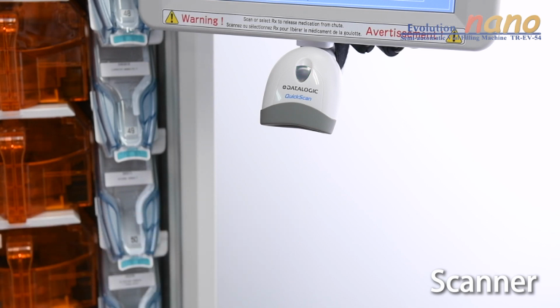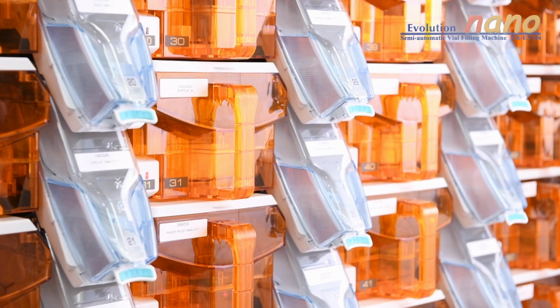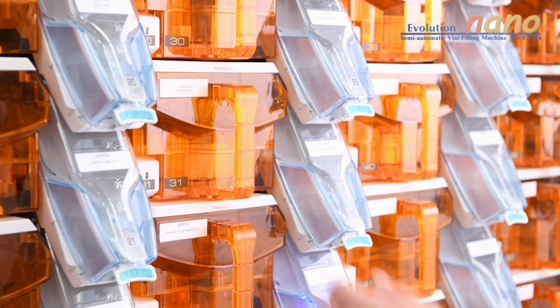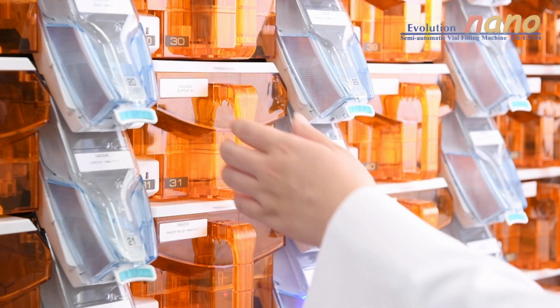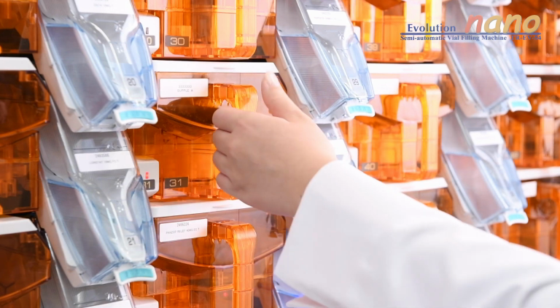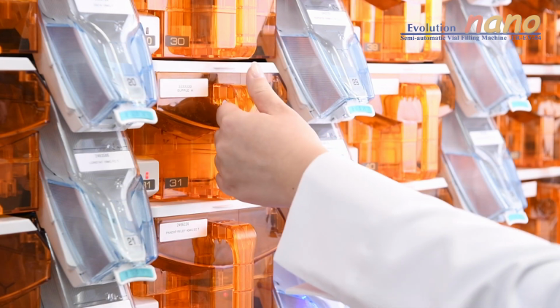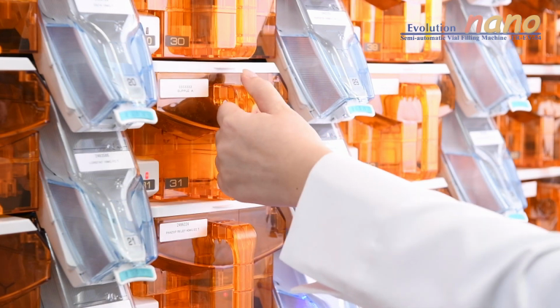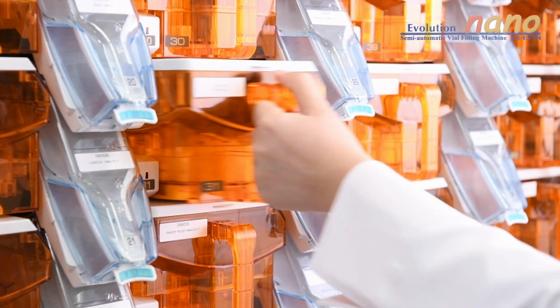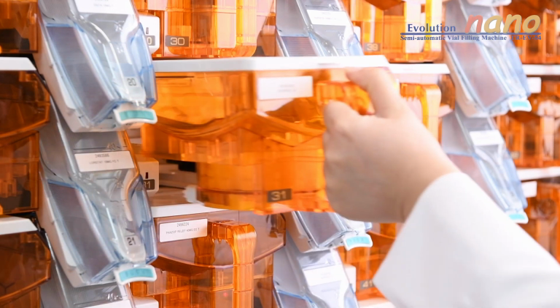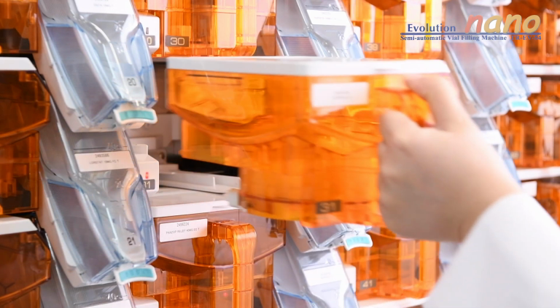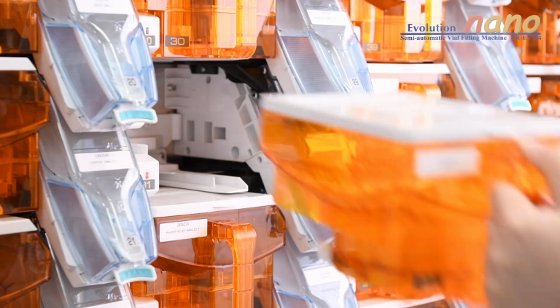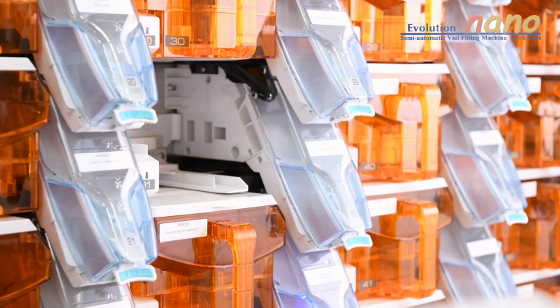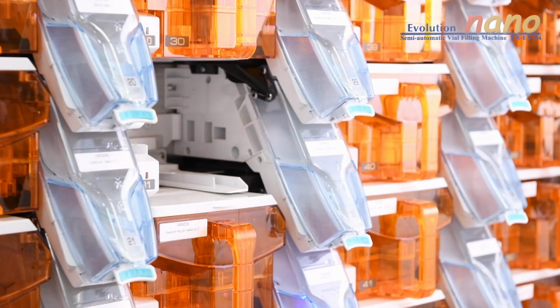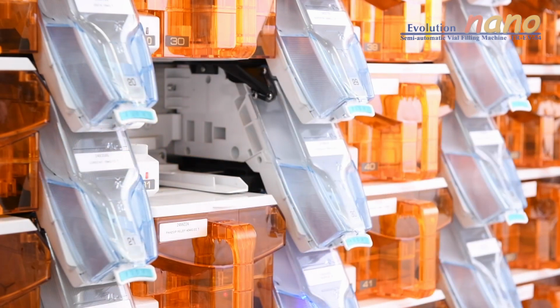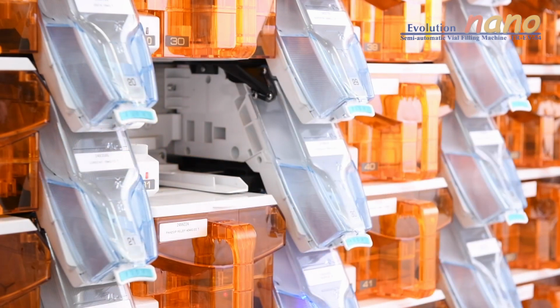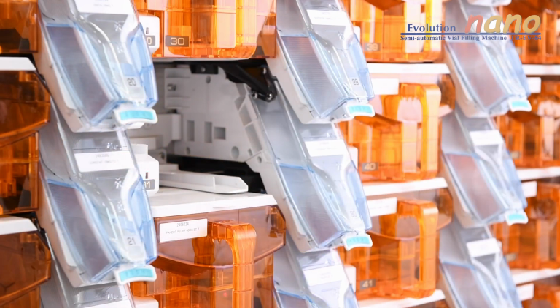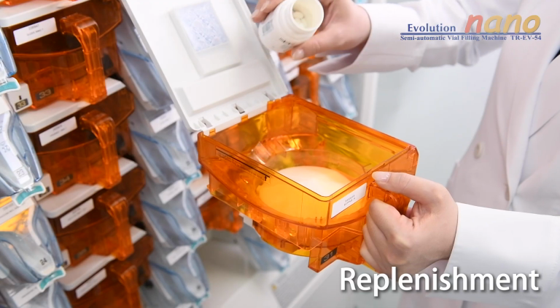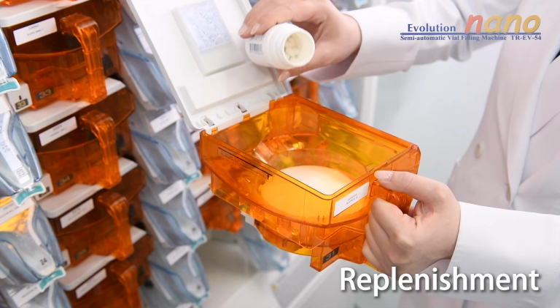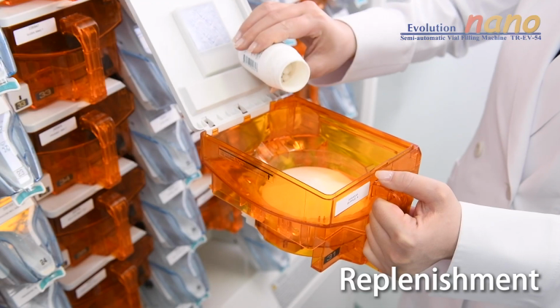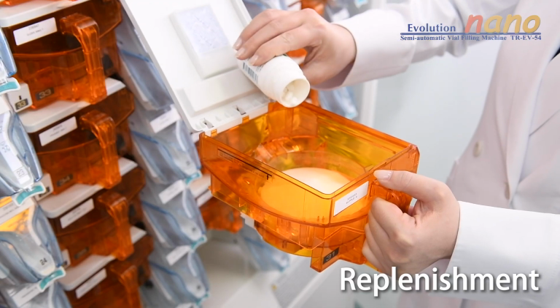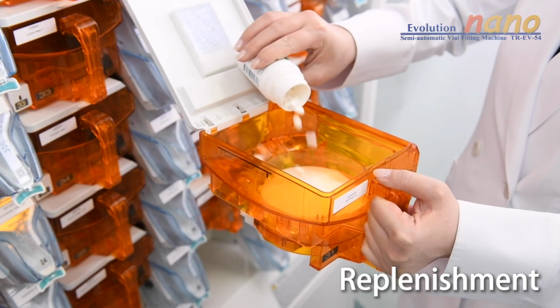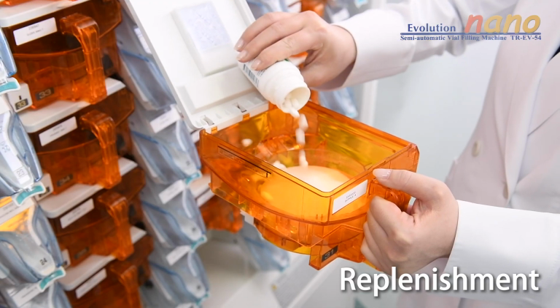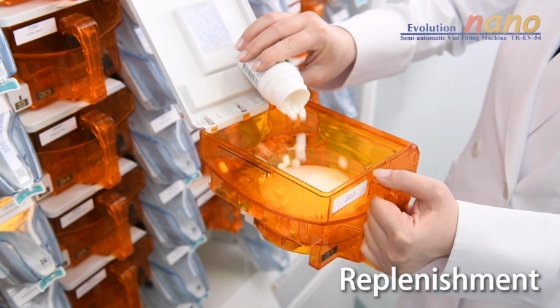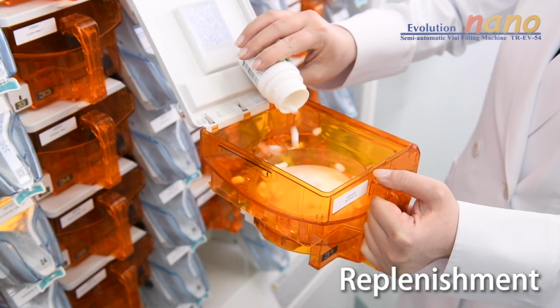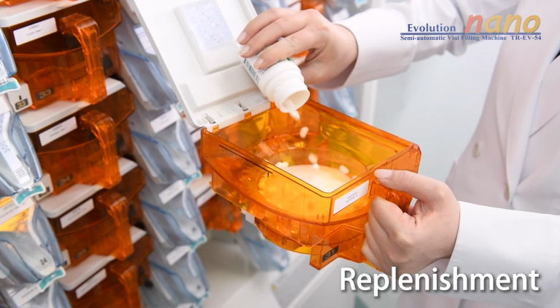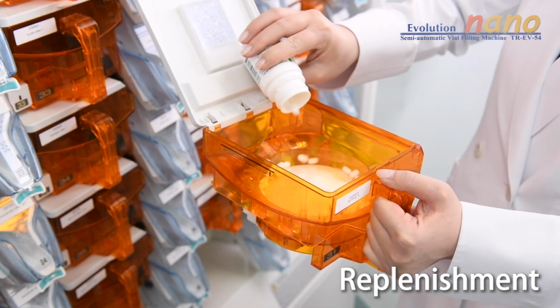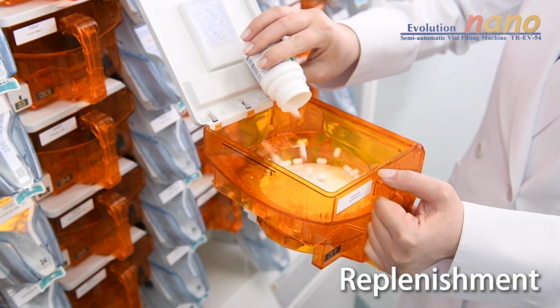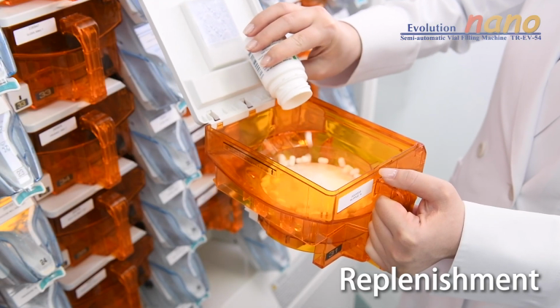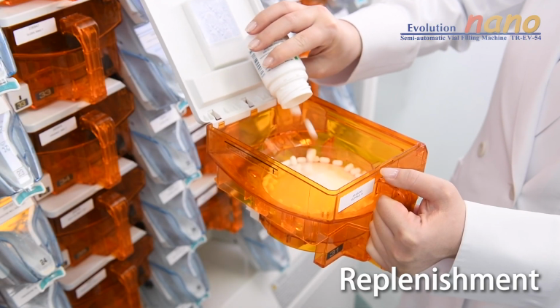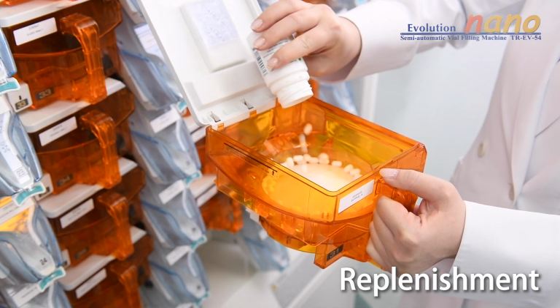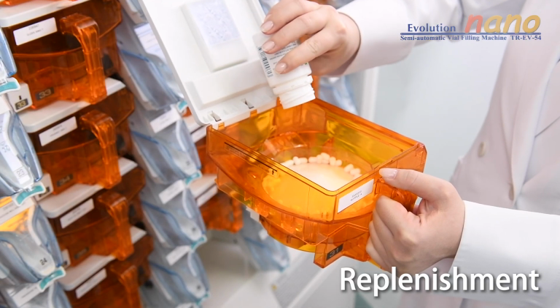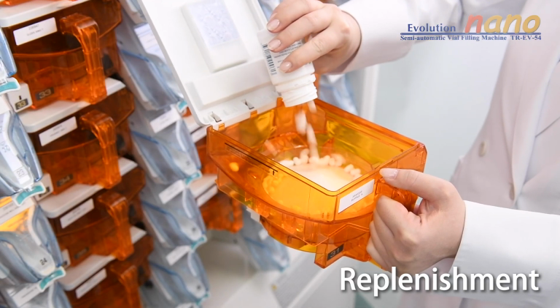The Nano's deep 900cc canisters simplify replenishment, decreasing refill frequency while increasing machine uptime.